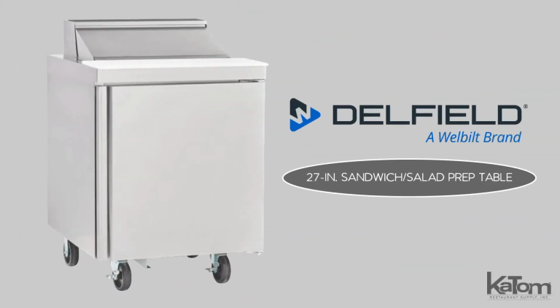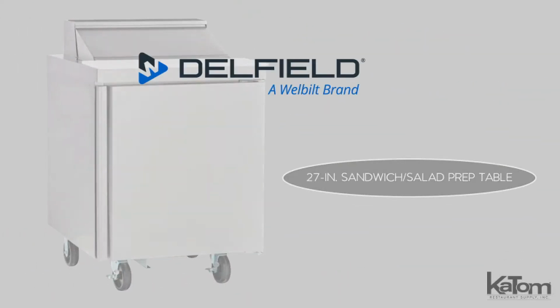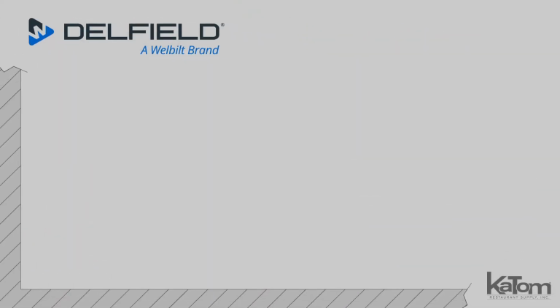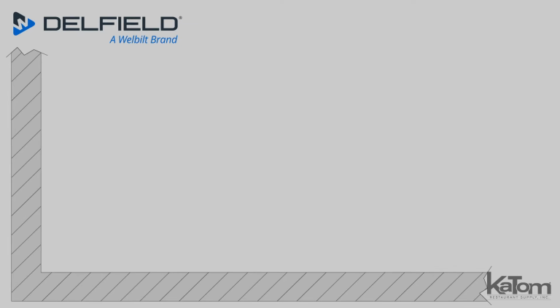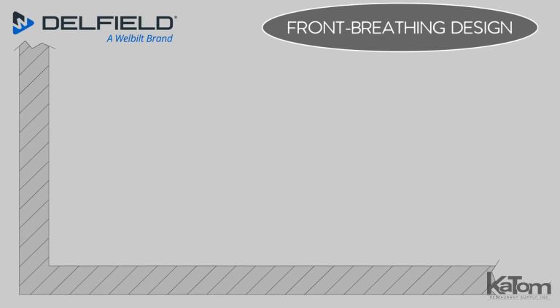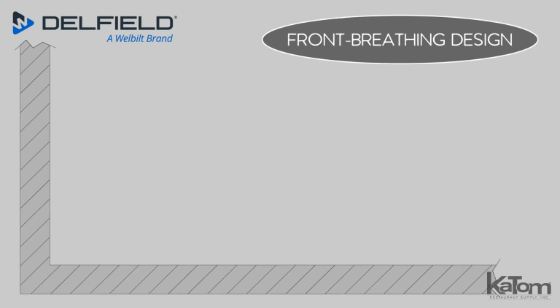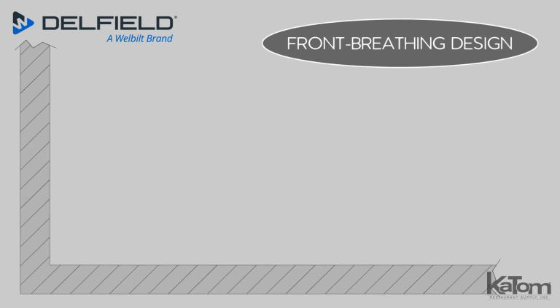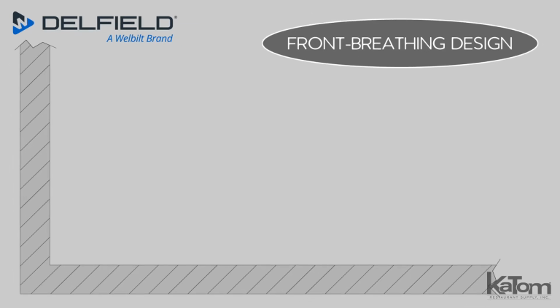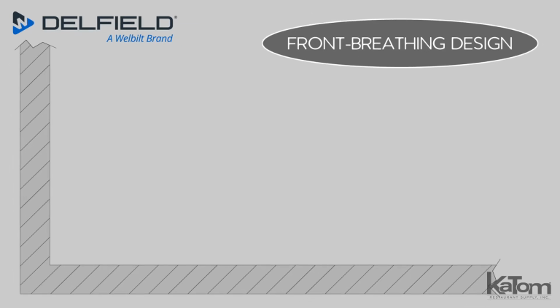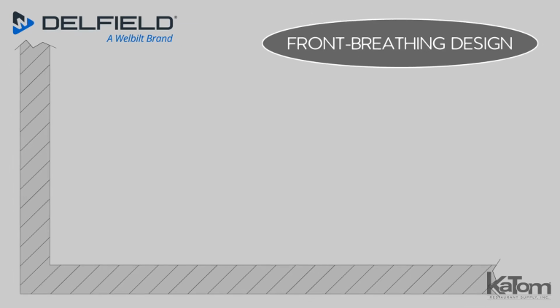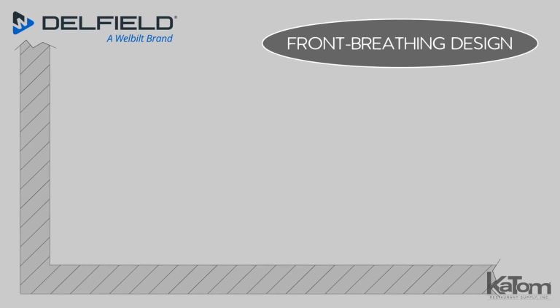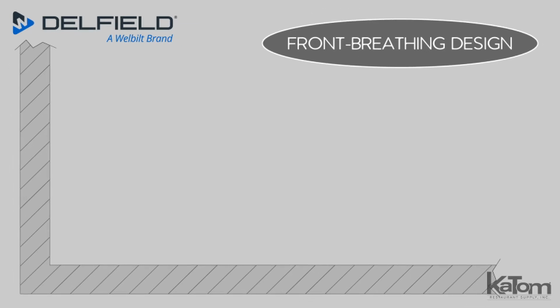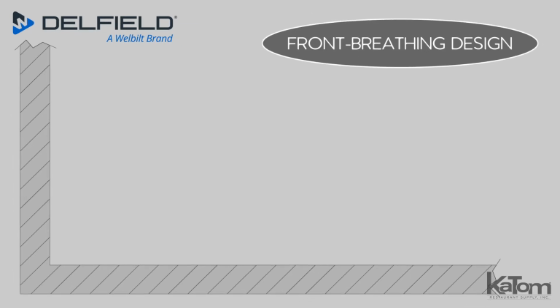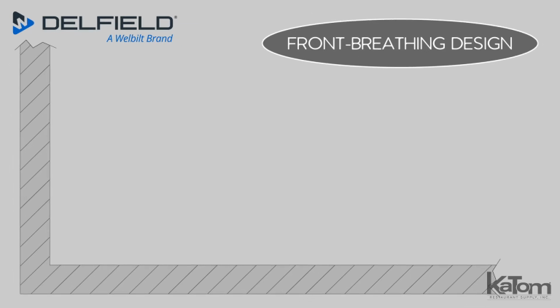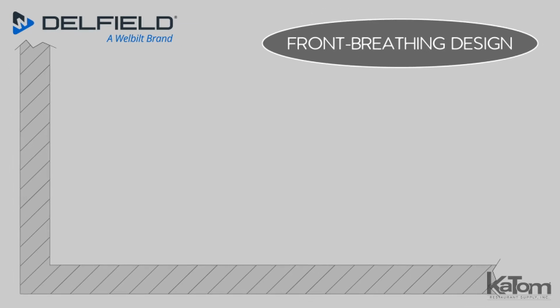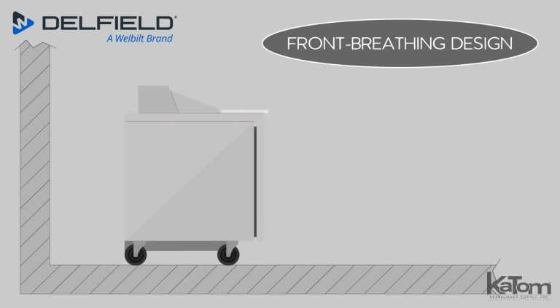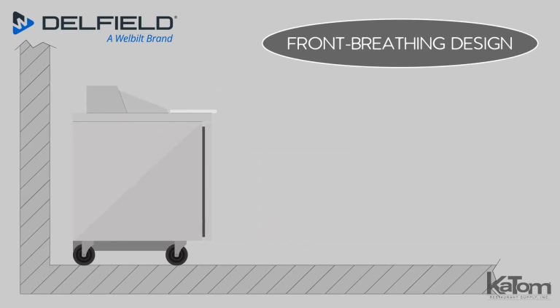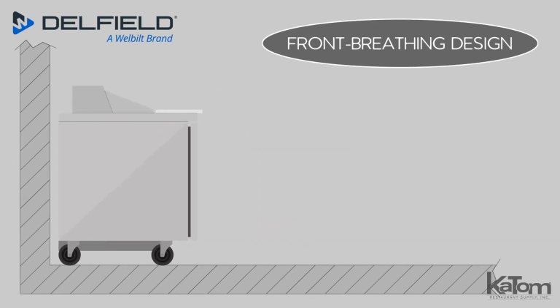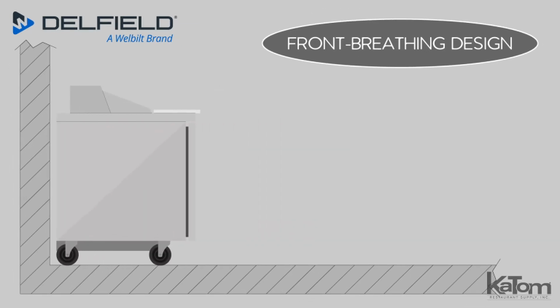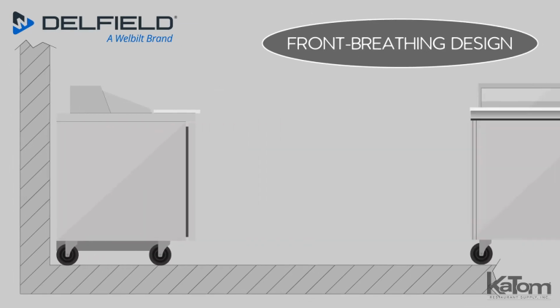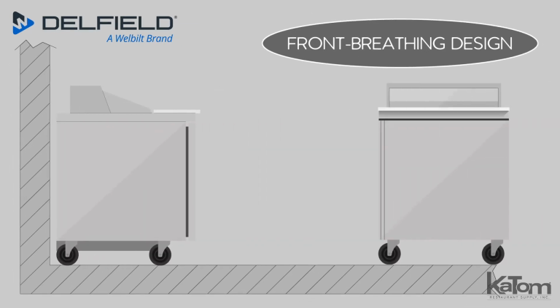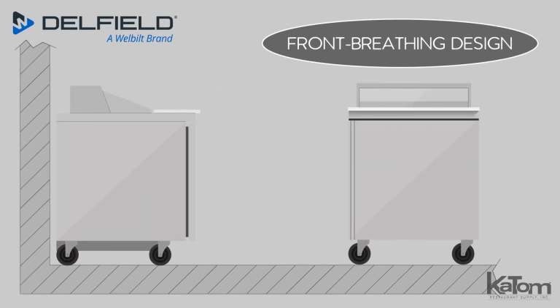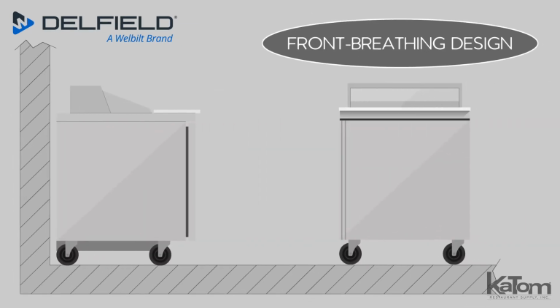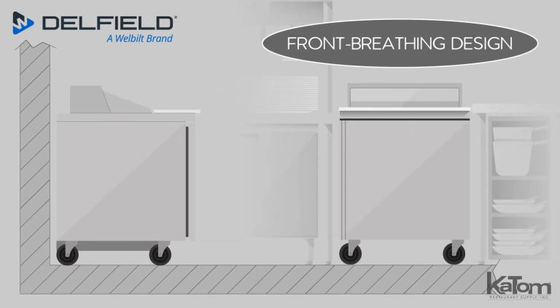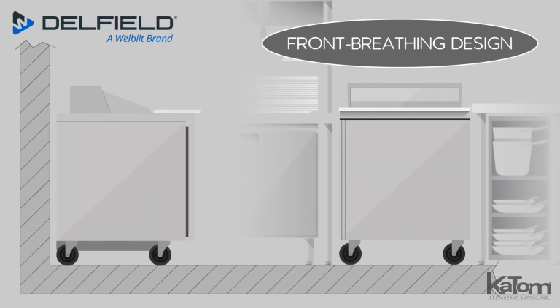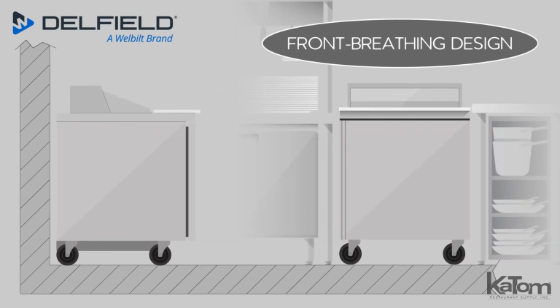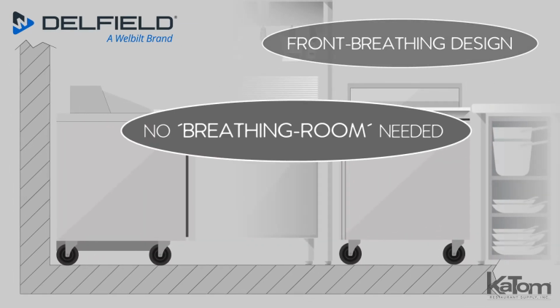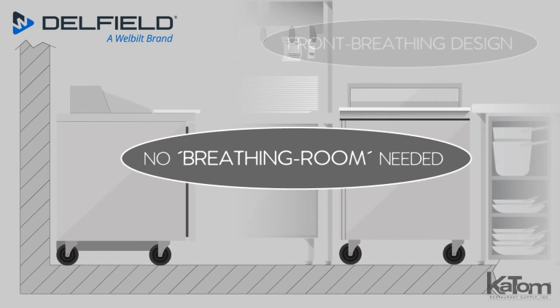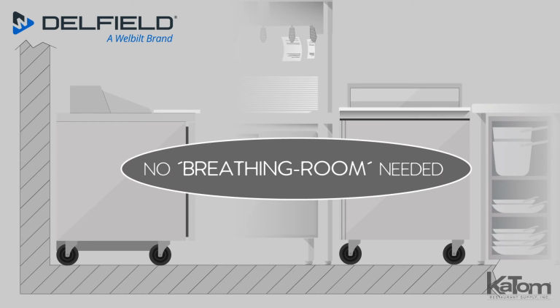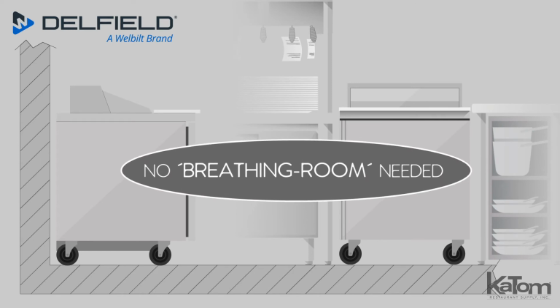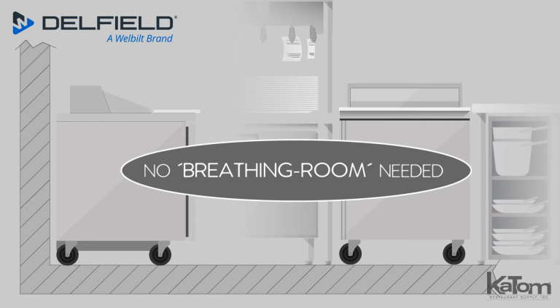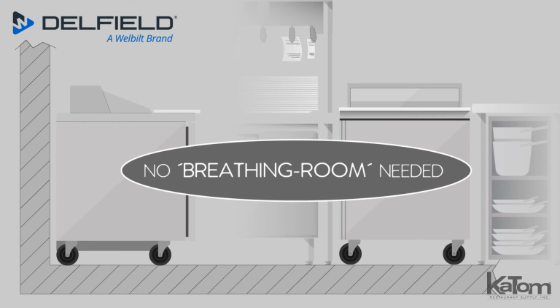This prep table's front-breathing design enables operators to install it flush with the wall and existing equipment — no breathing room needed.